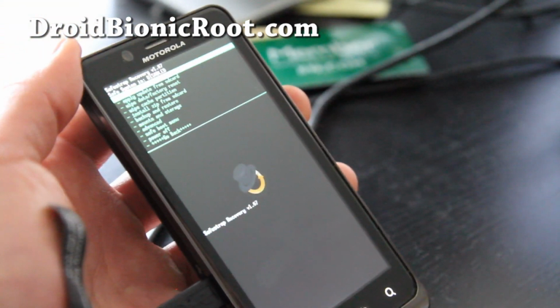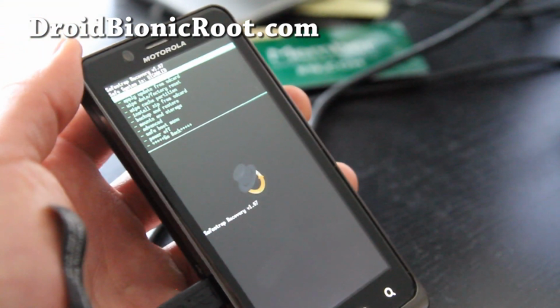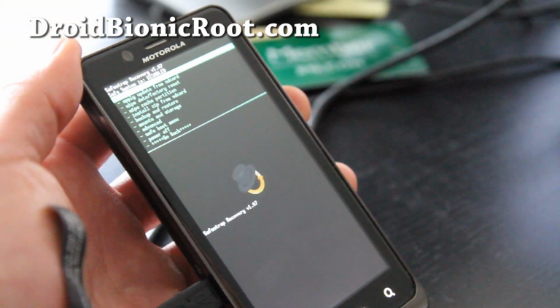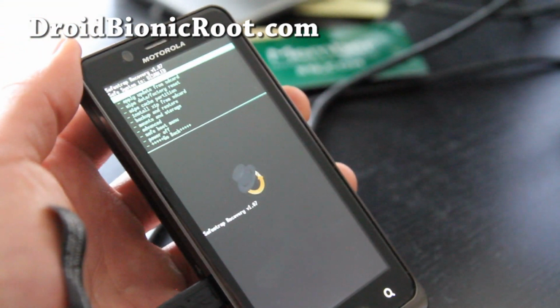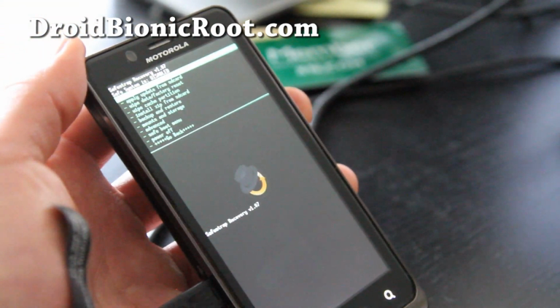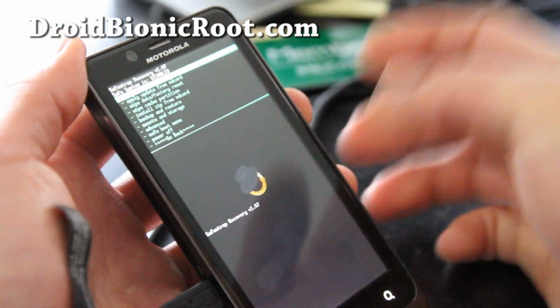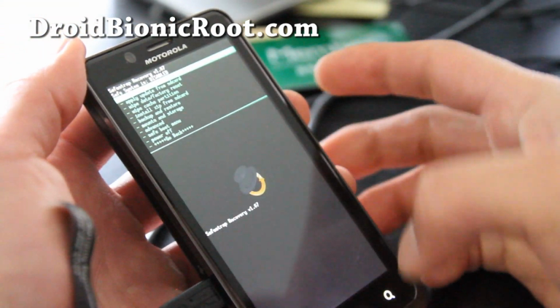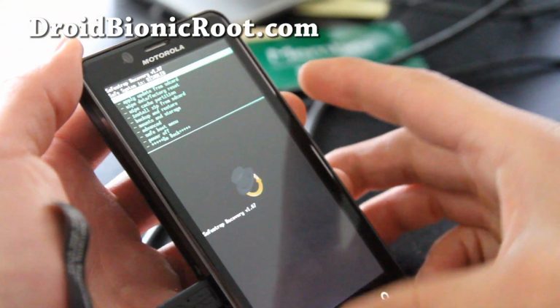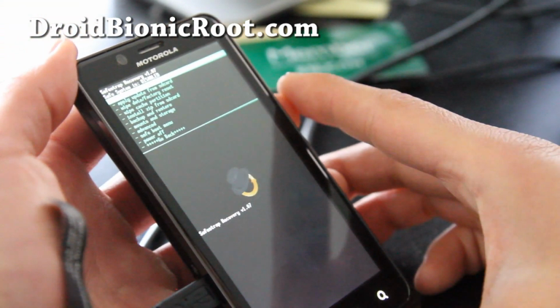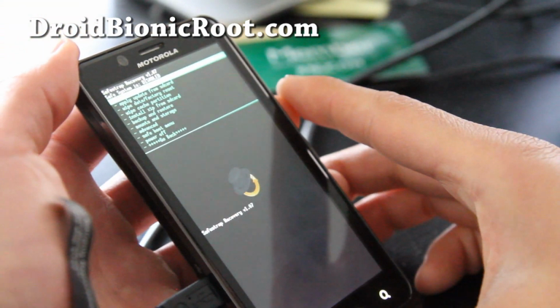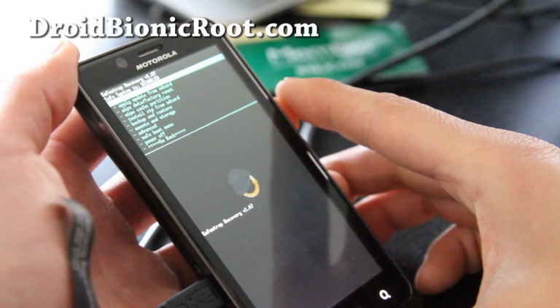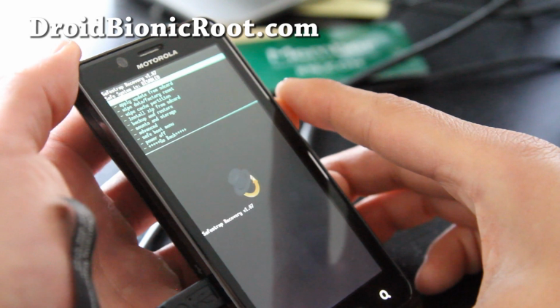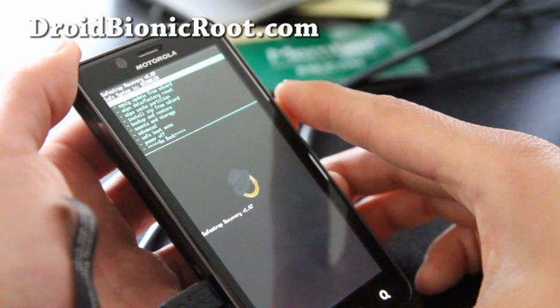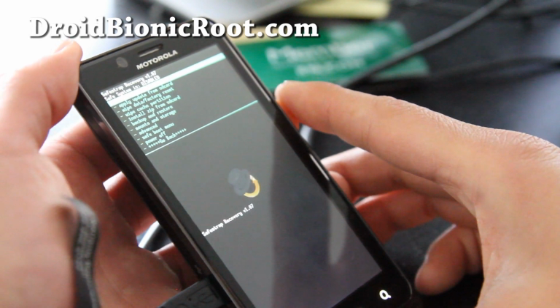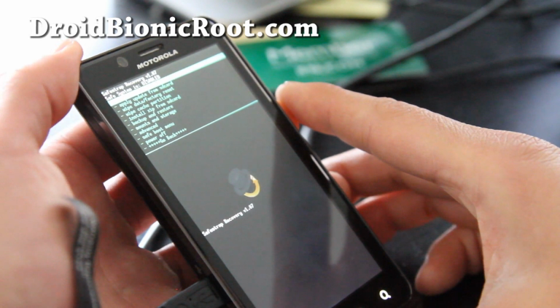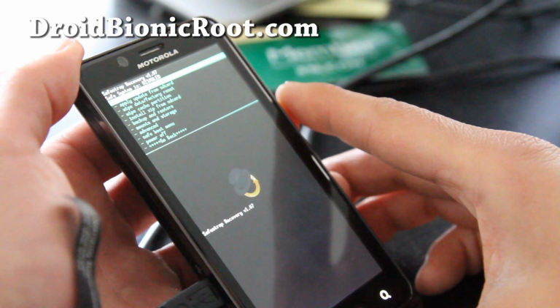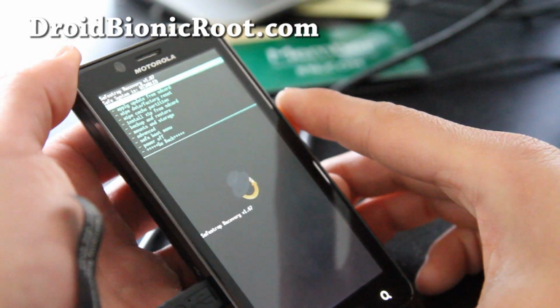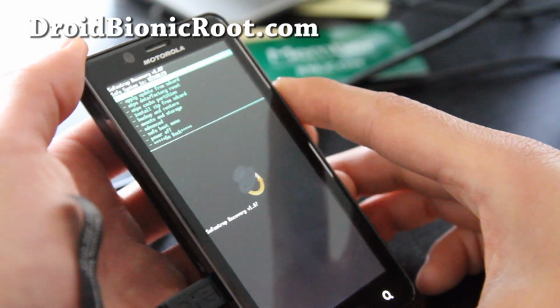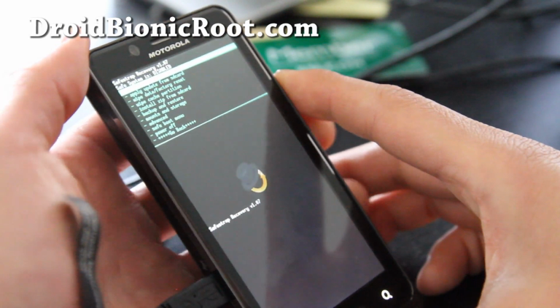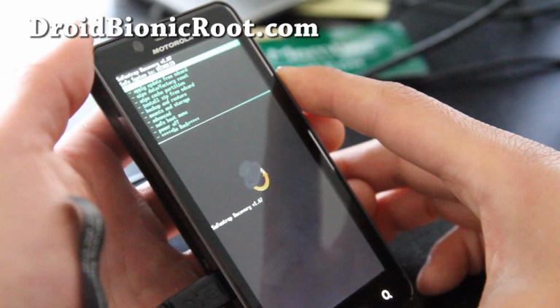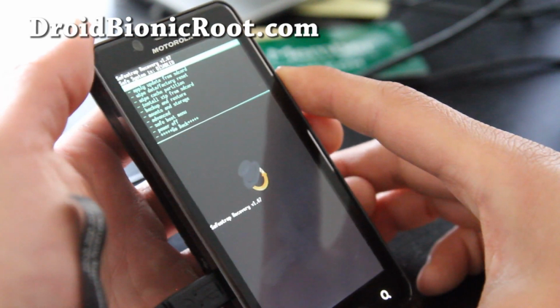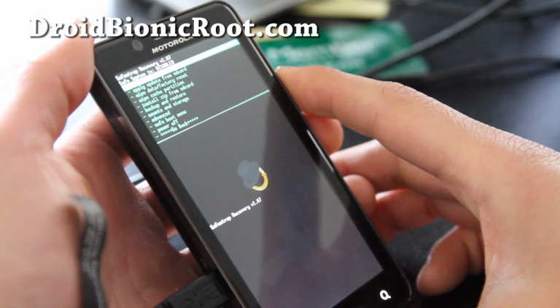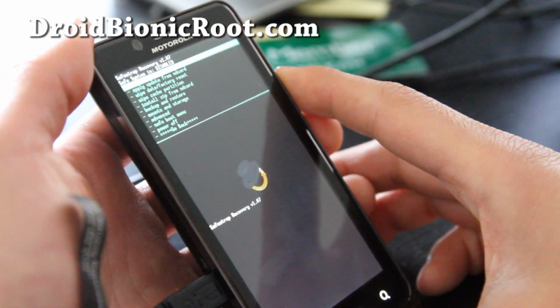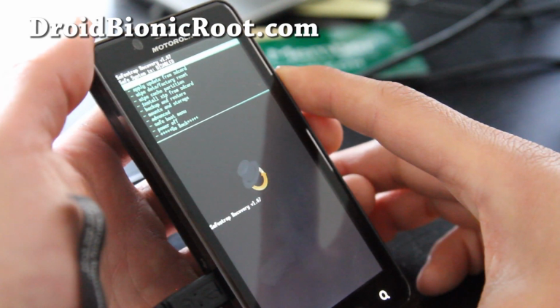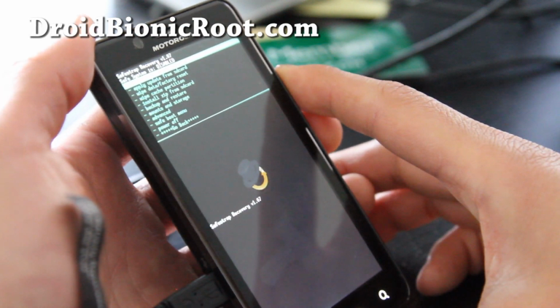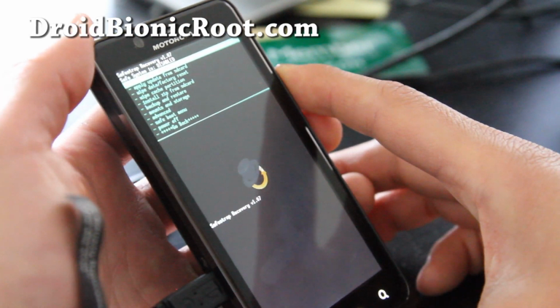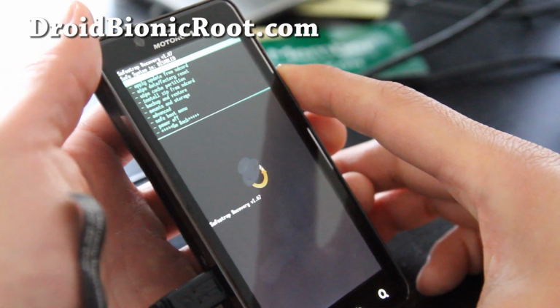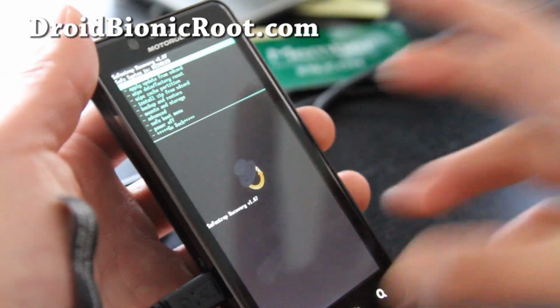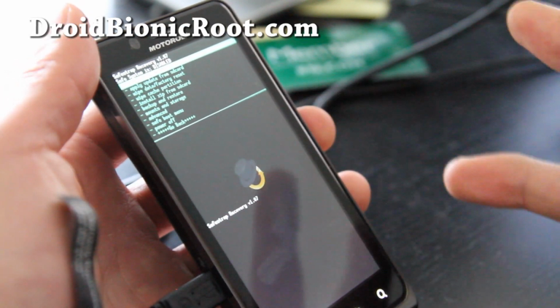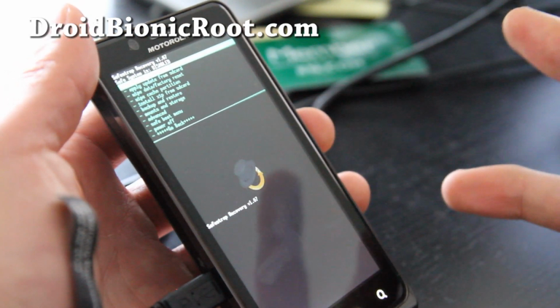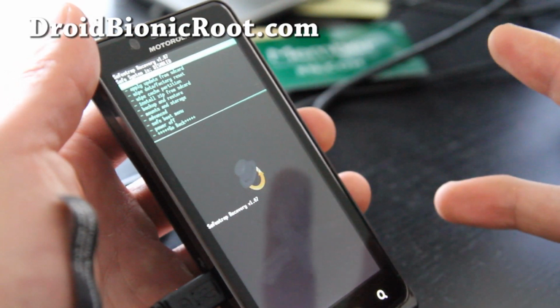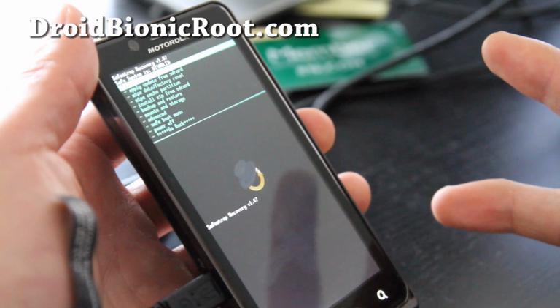Anyway, that's how you install Safe Strap Recovery. Thanks y'all and subscribe — see y'all later.